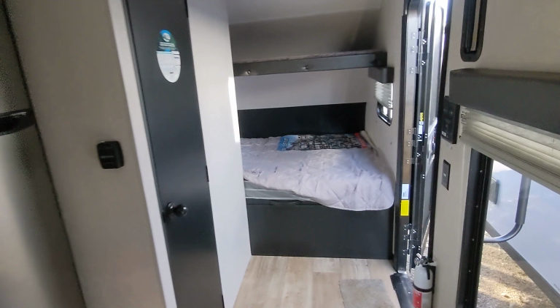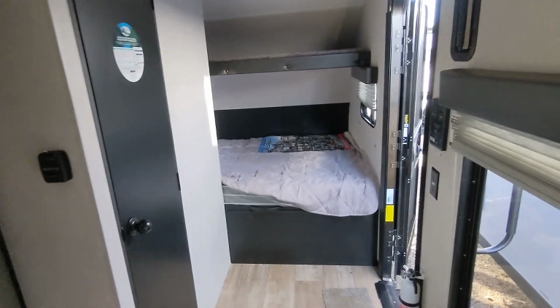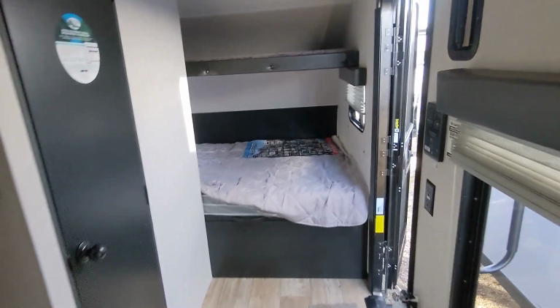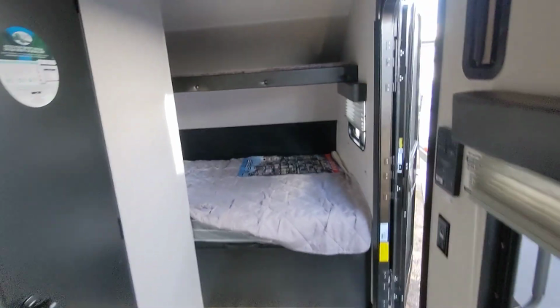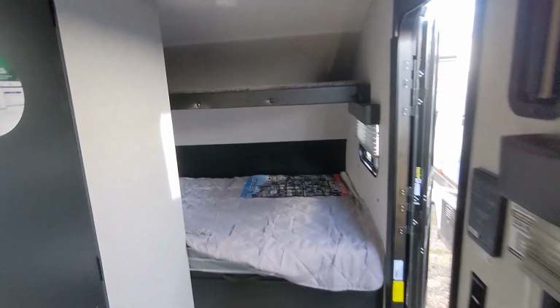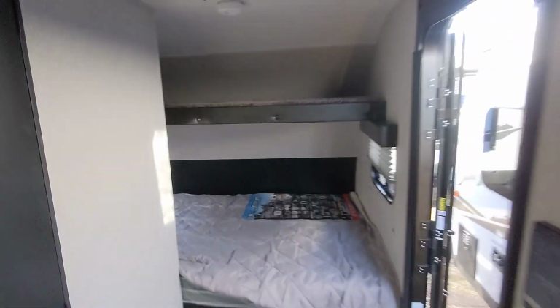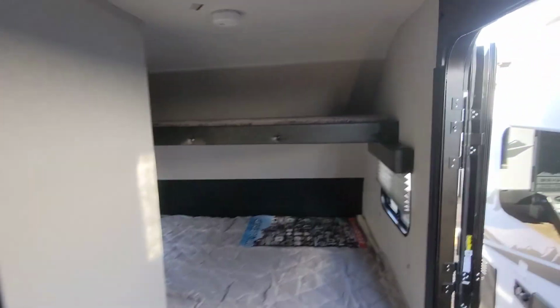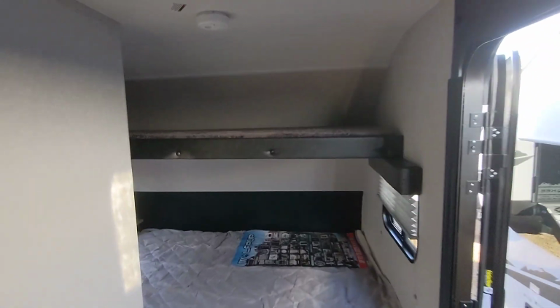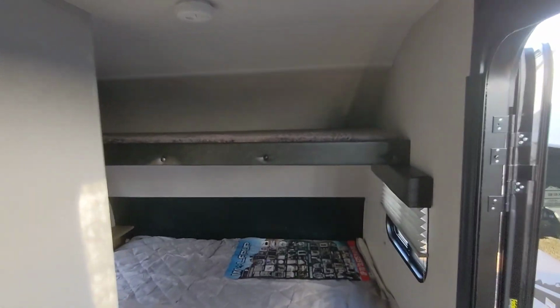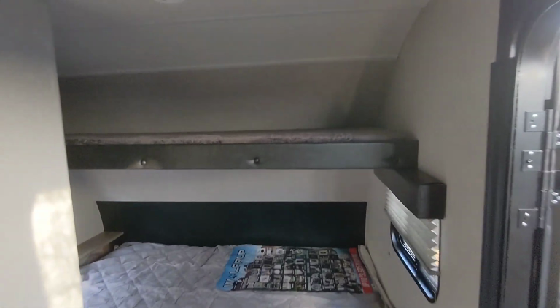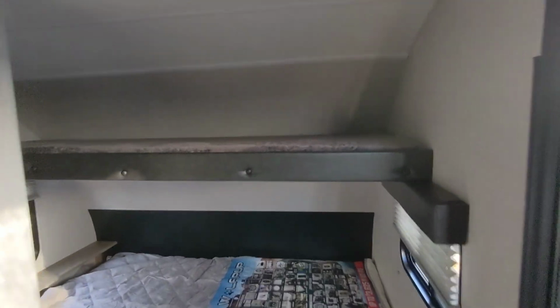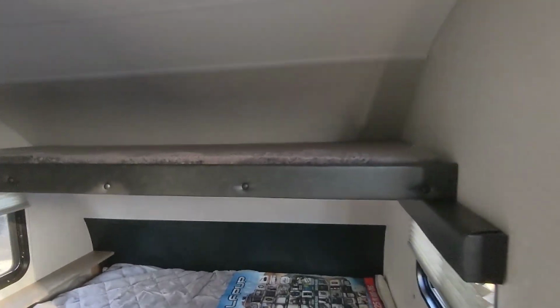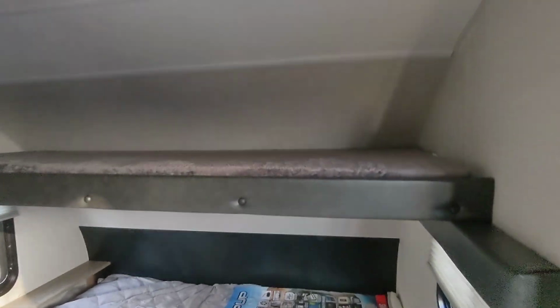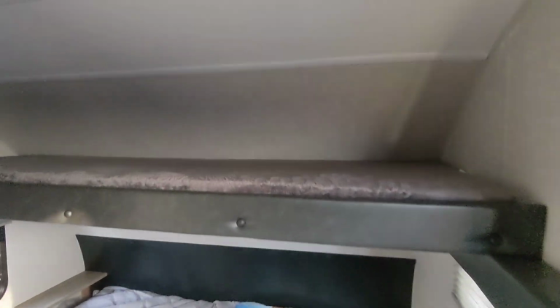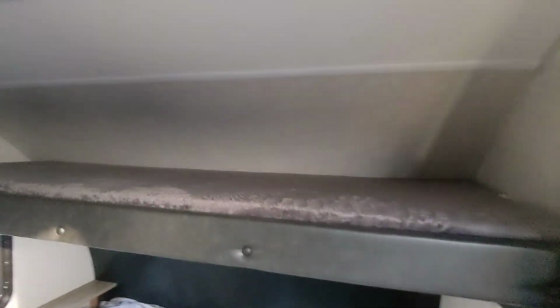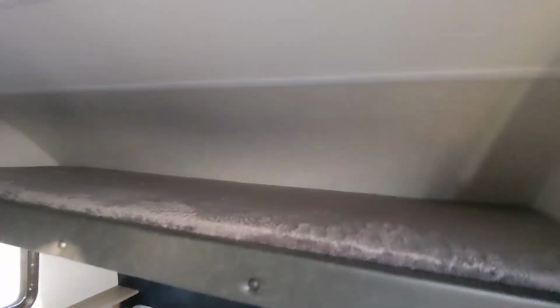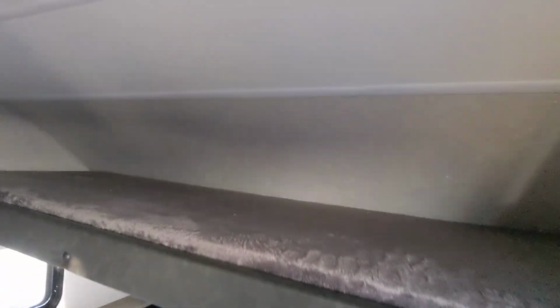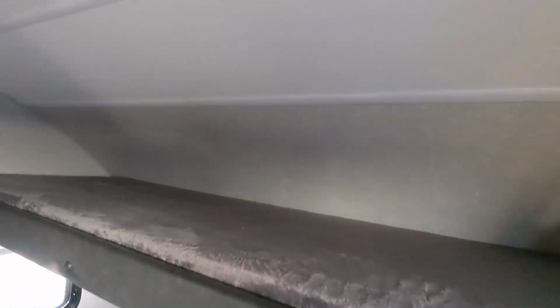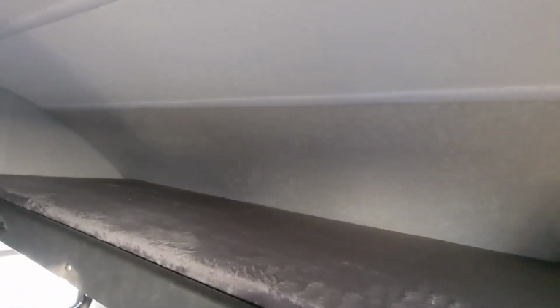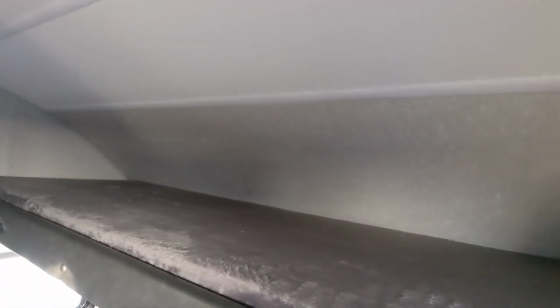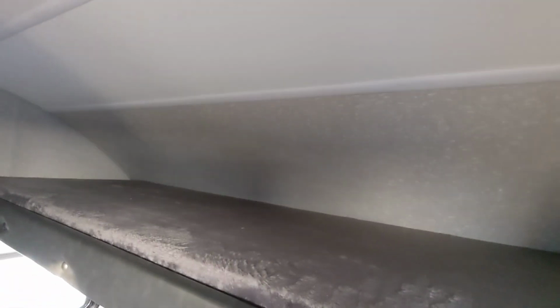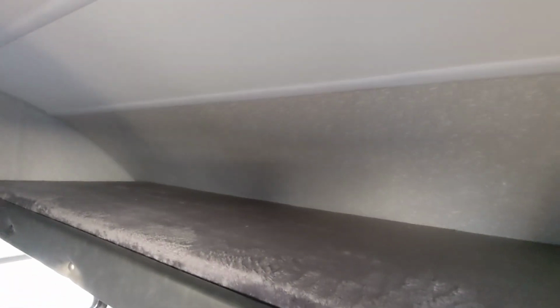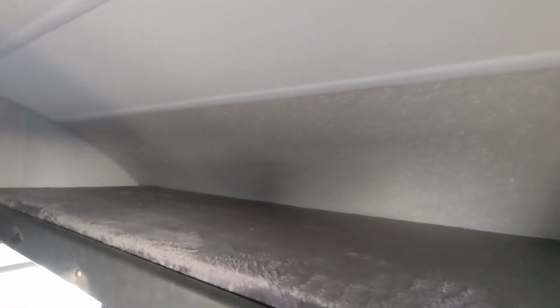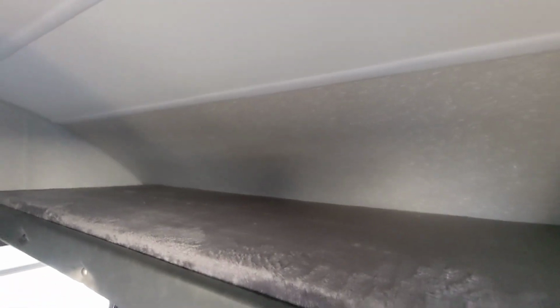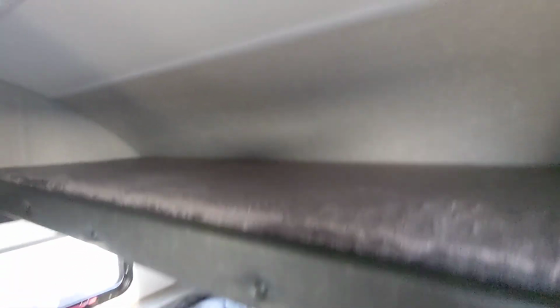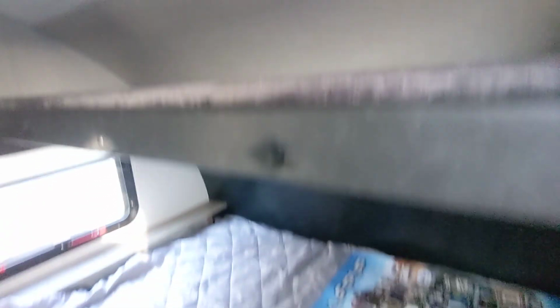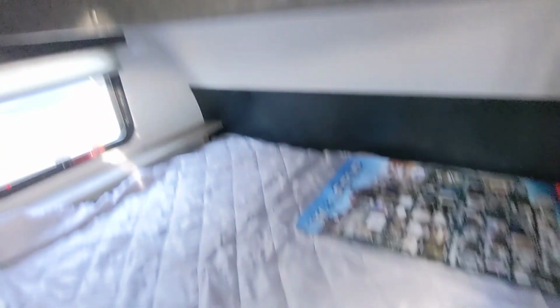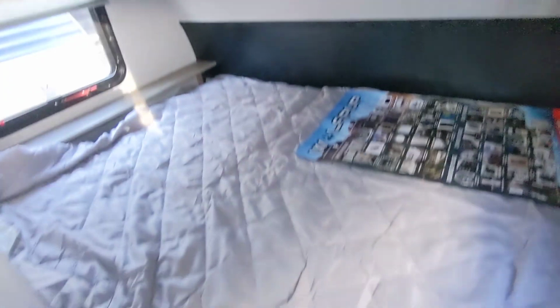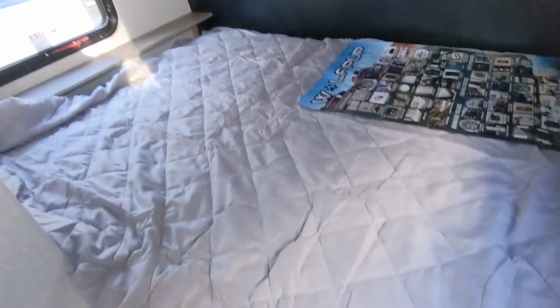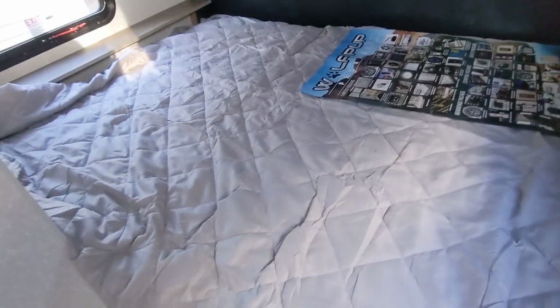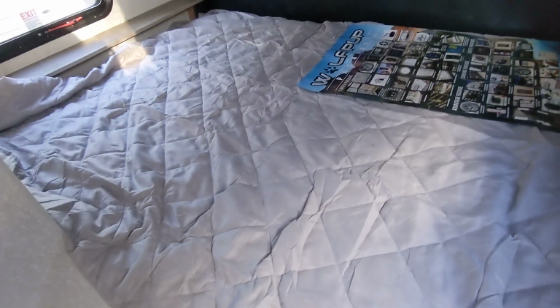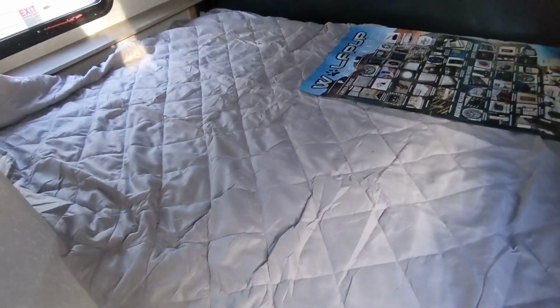It does have a single bunk up top for storage or an additional sleeping space, and a camper queen bed.